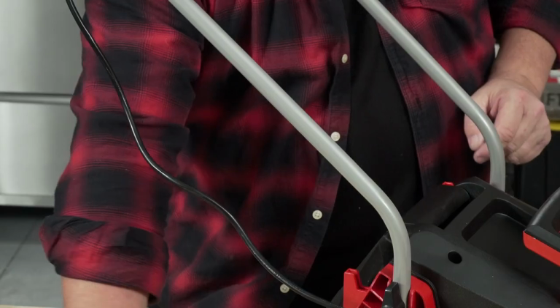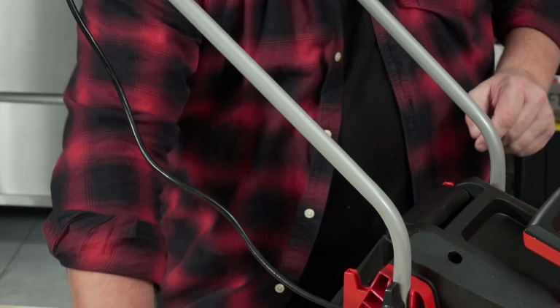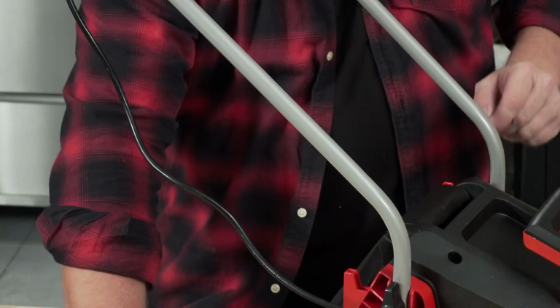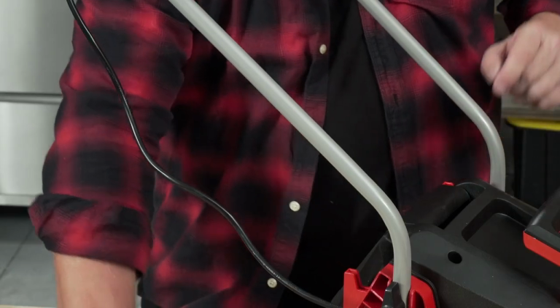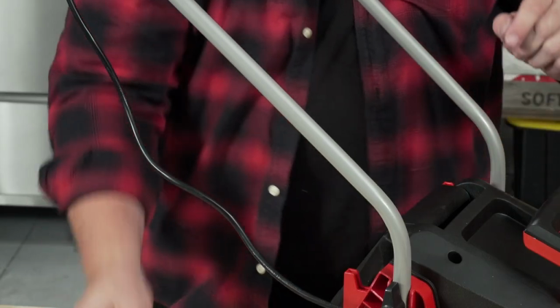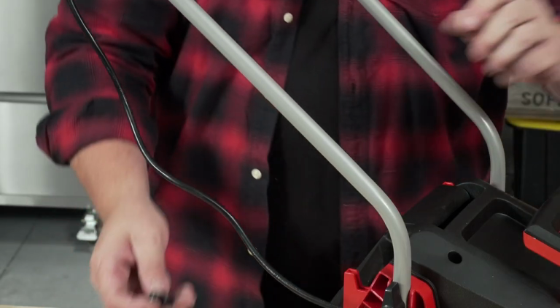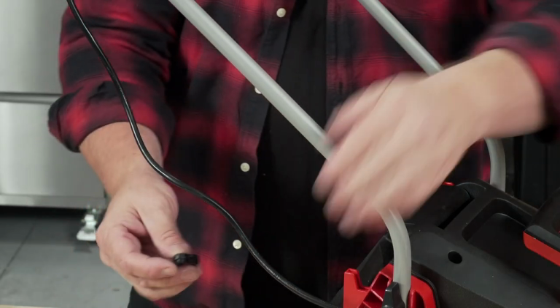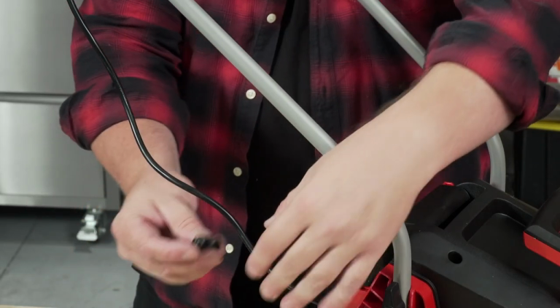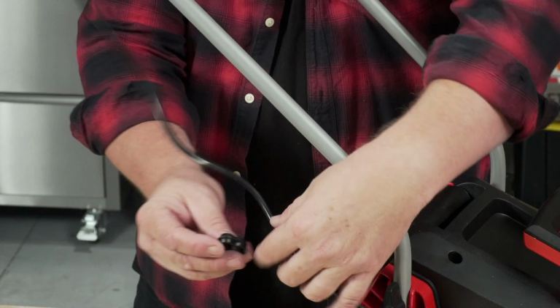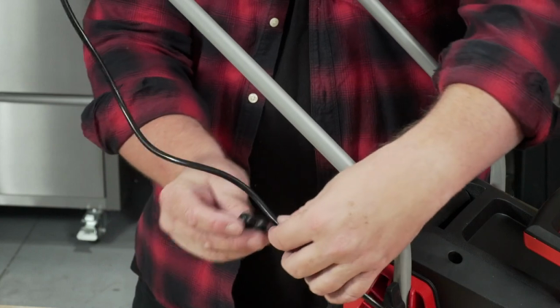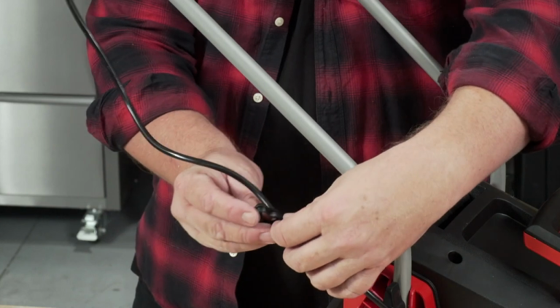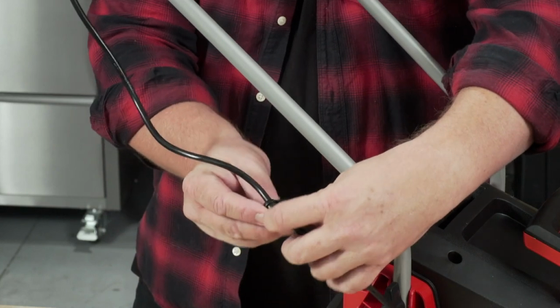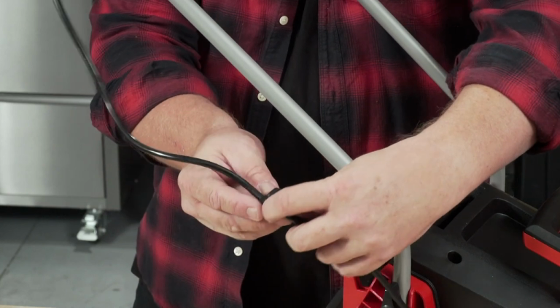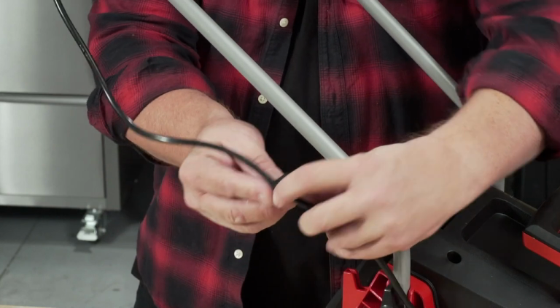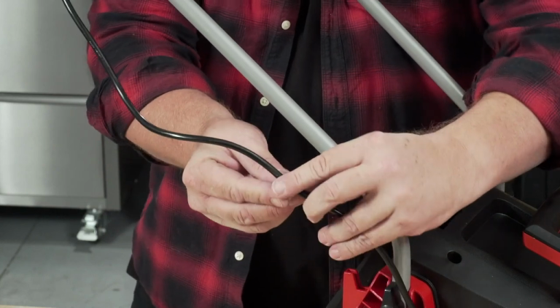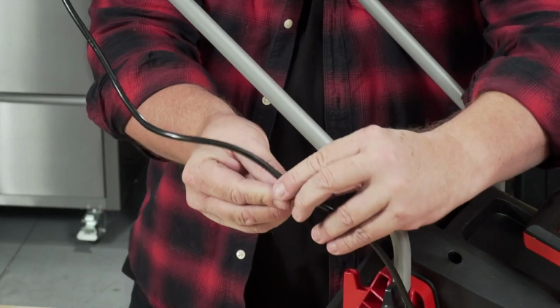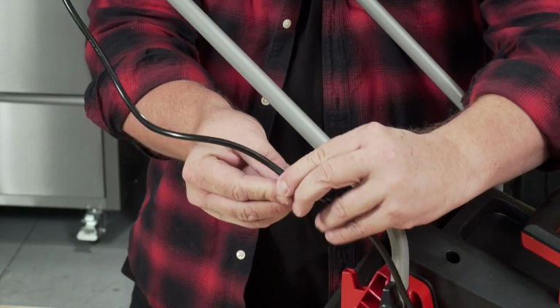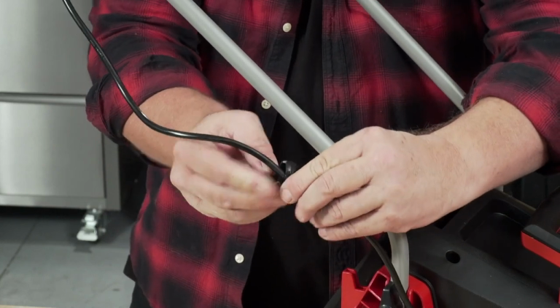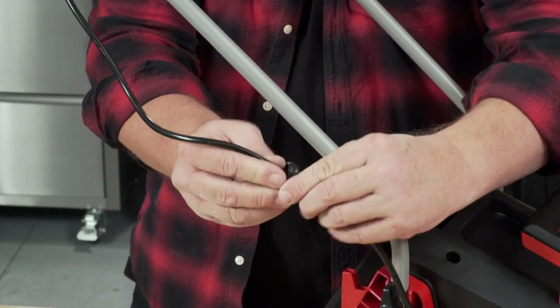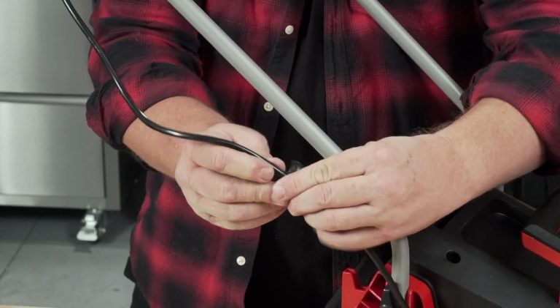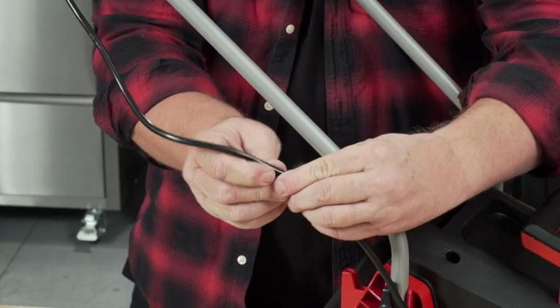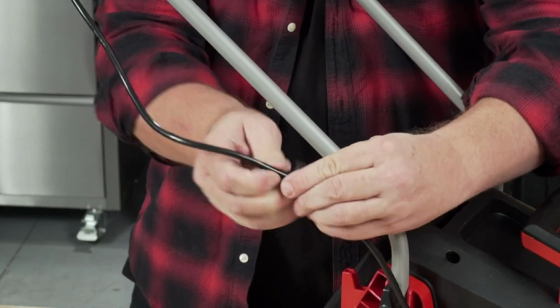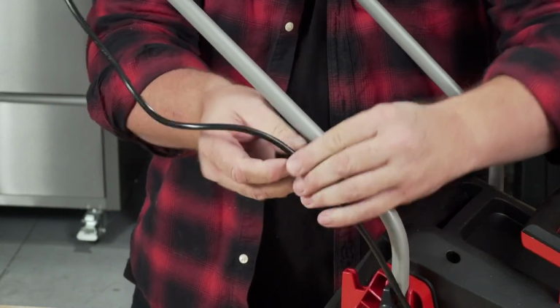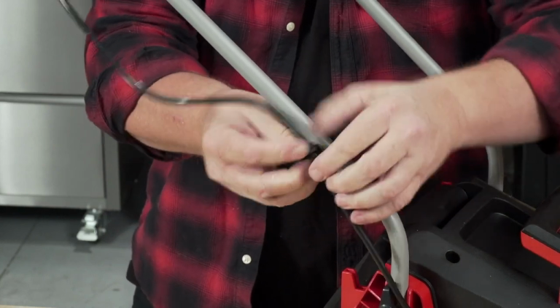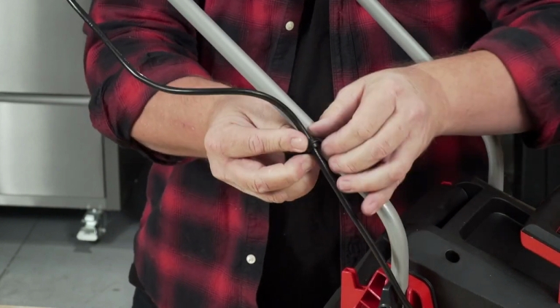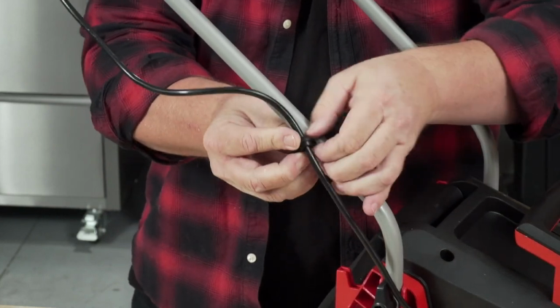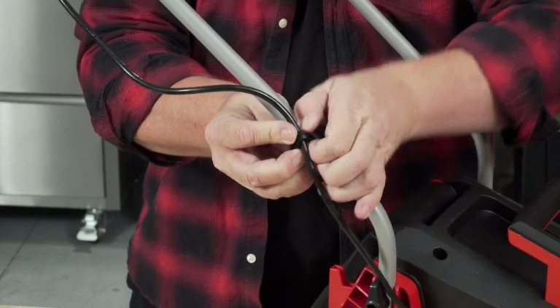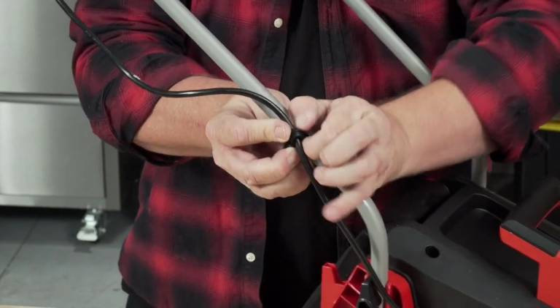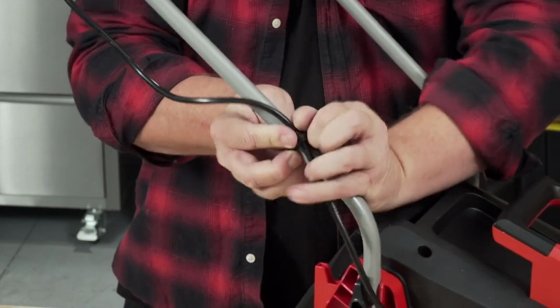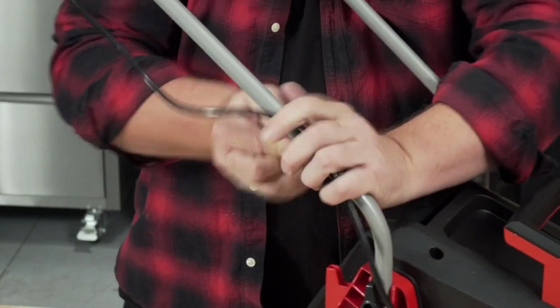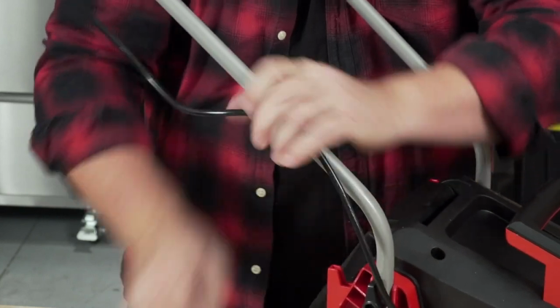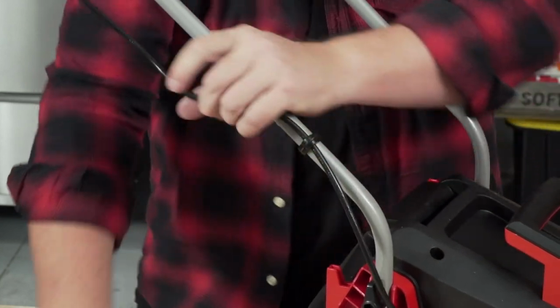Now grab your cable clips, poke the cable in, push it in tight, and clip it onto your bar.